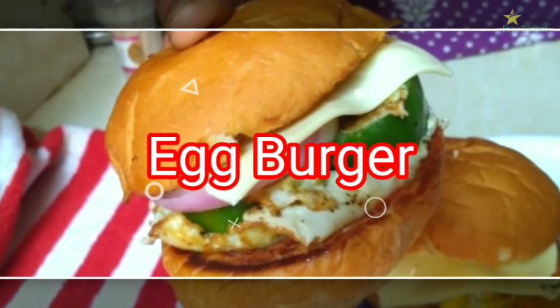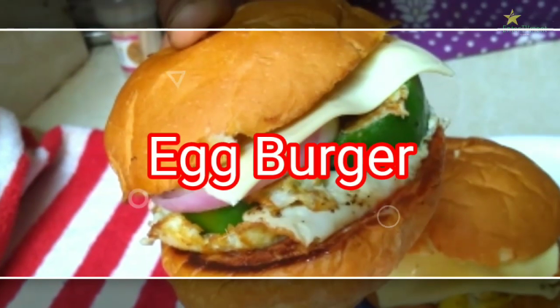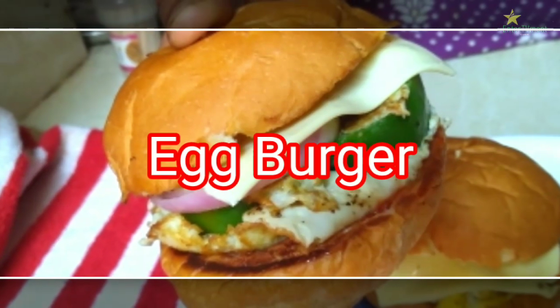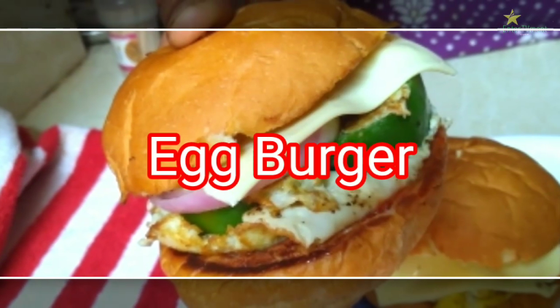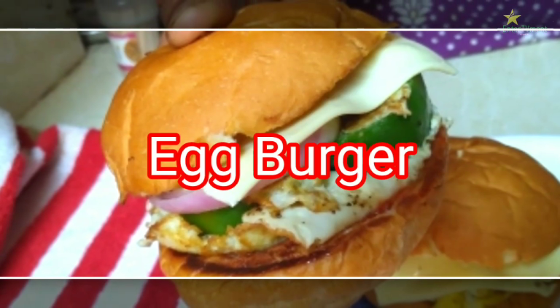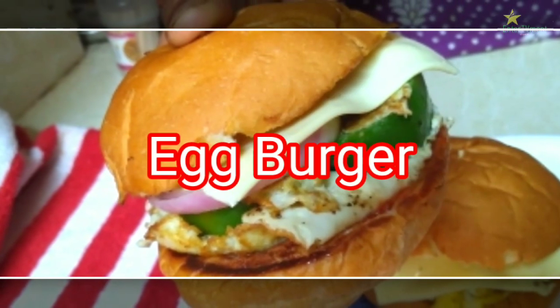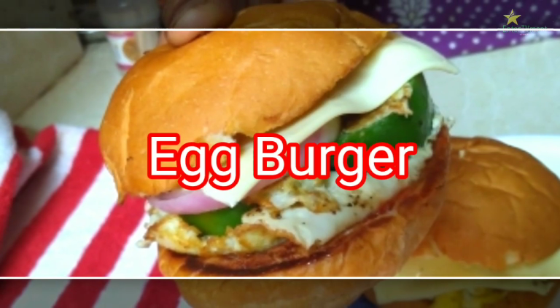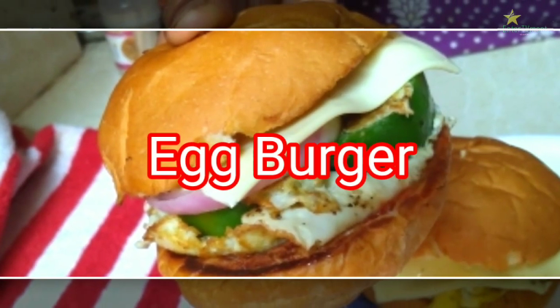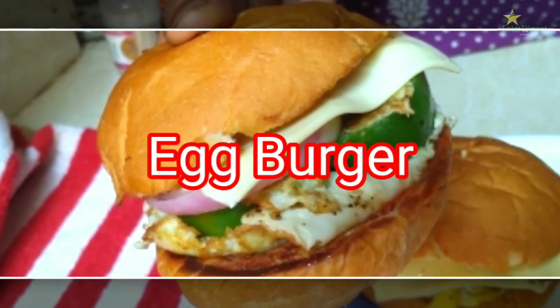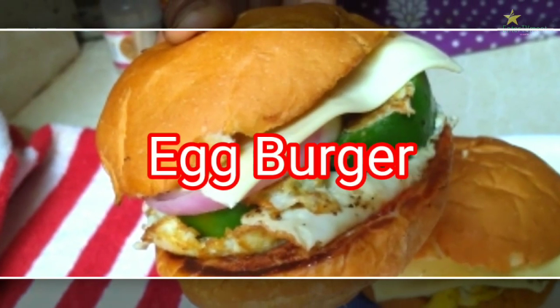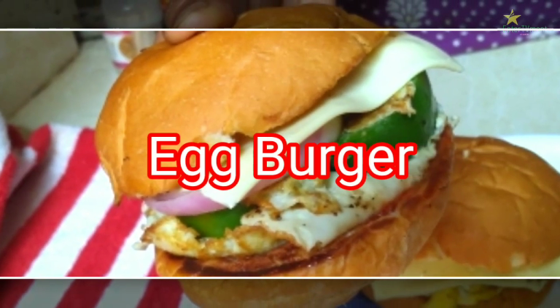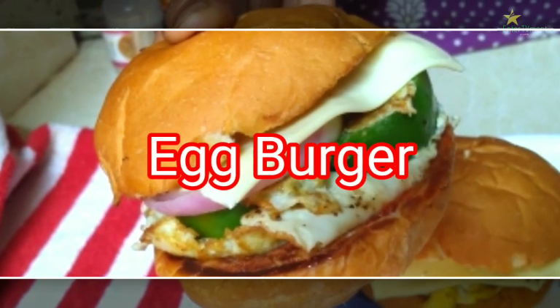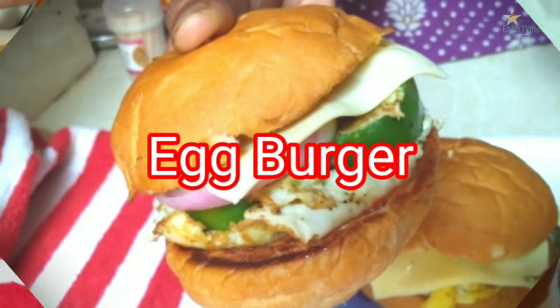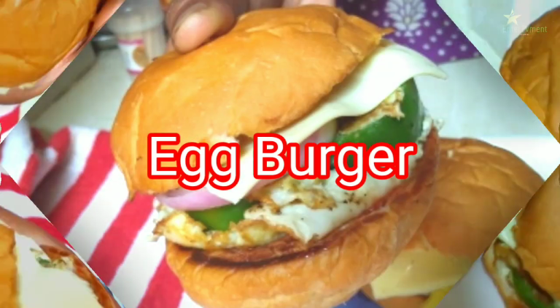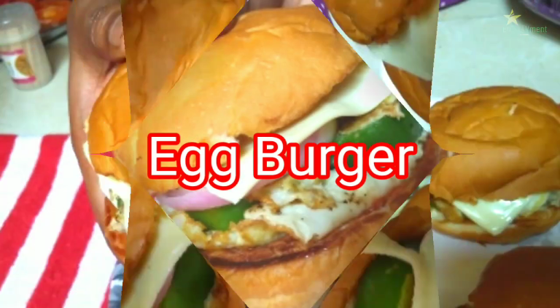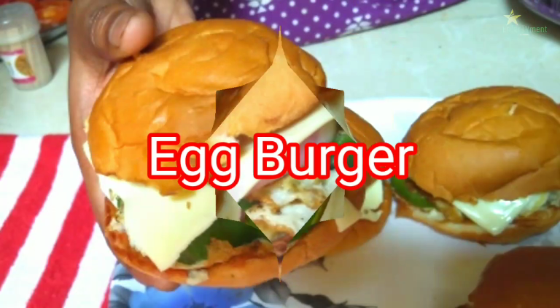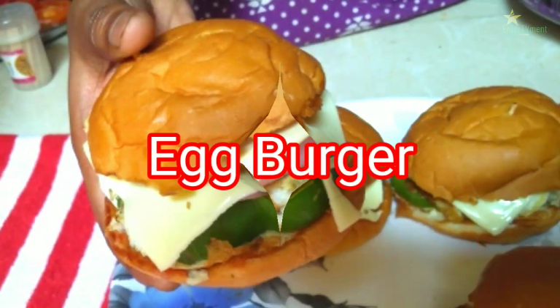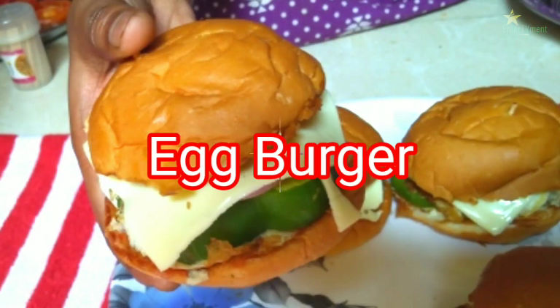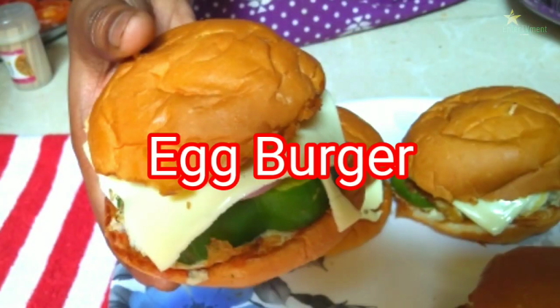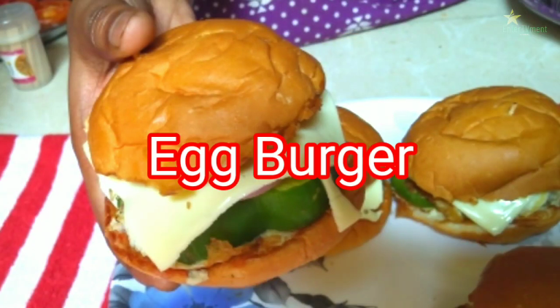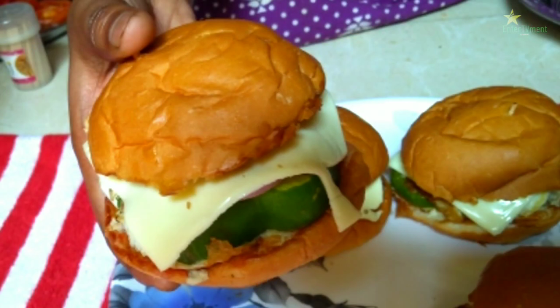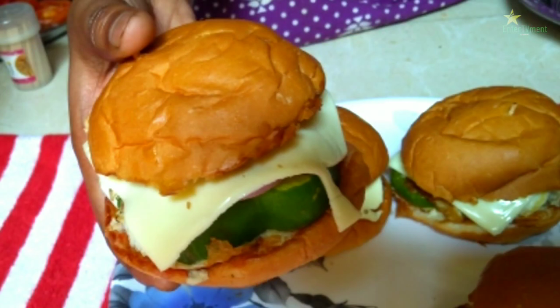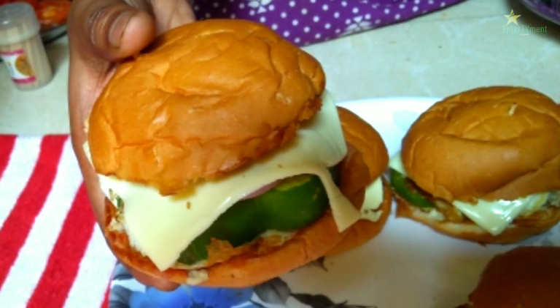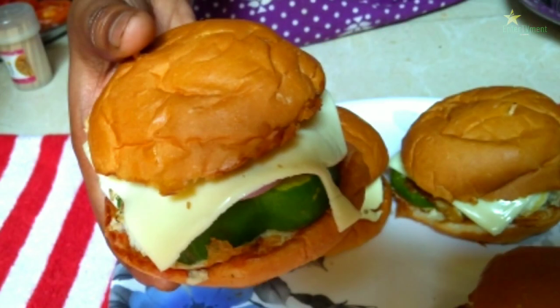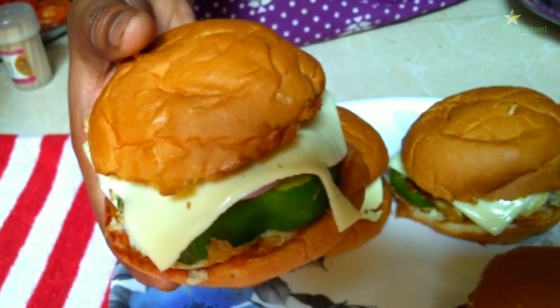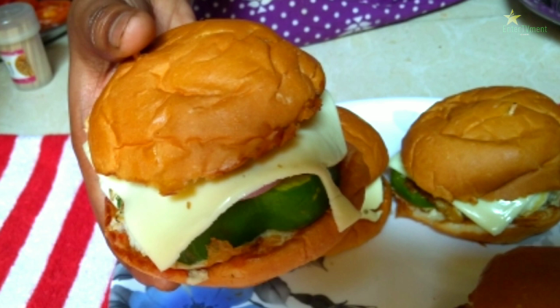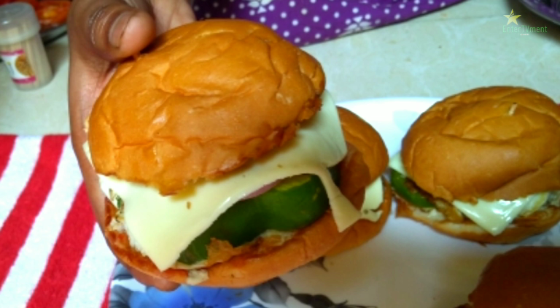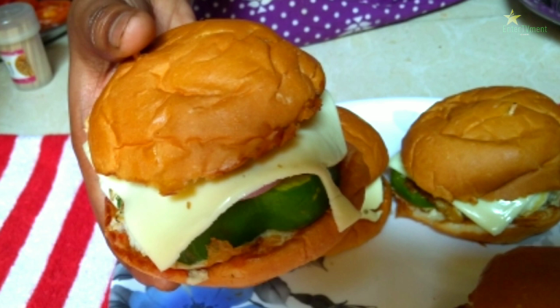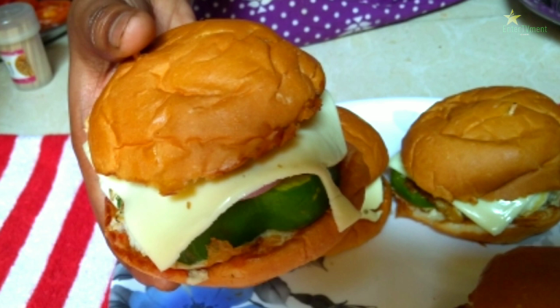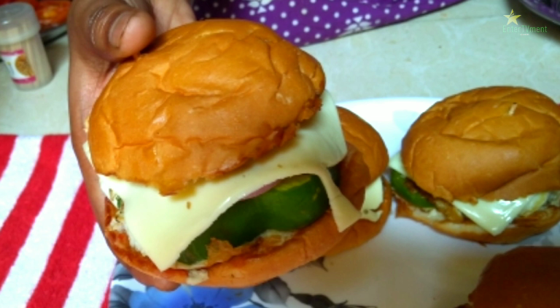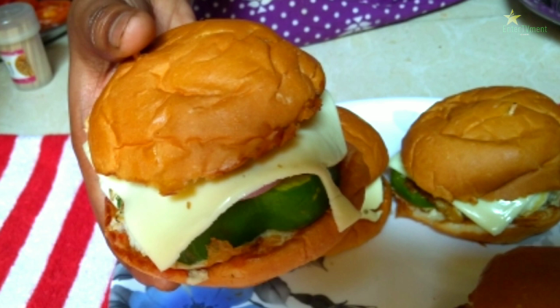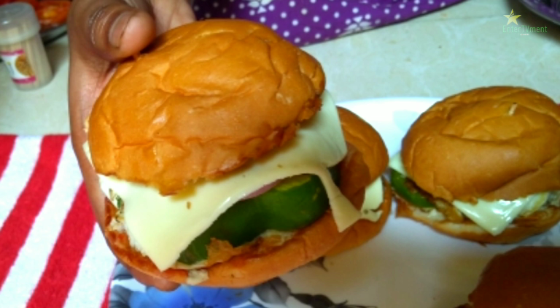Hello friends, welcome back to our TV man channel. Today we are going to make the egg burger.